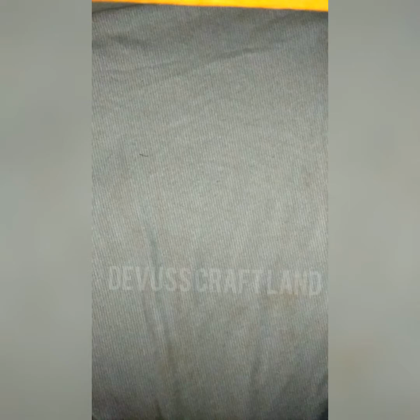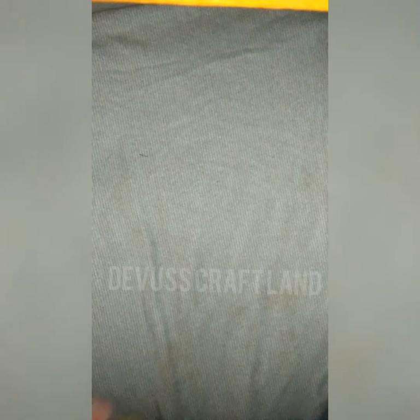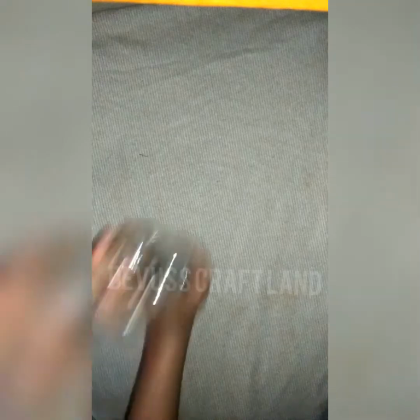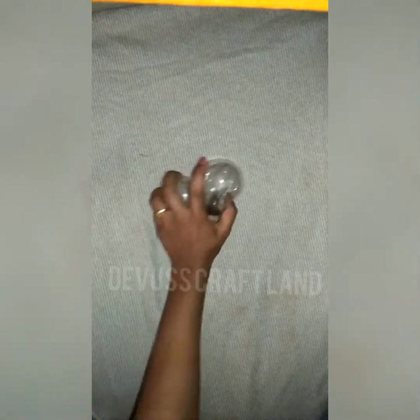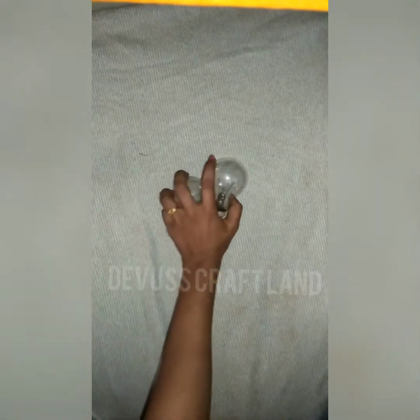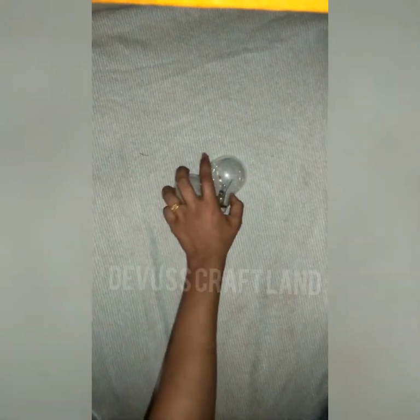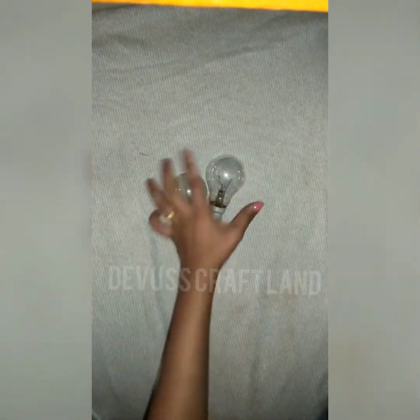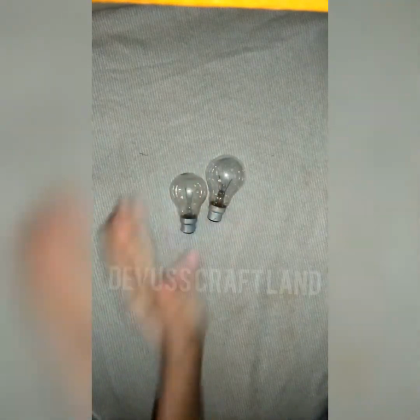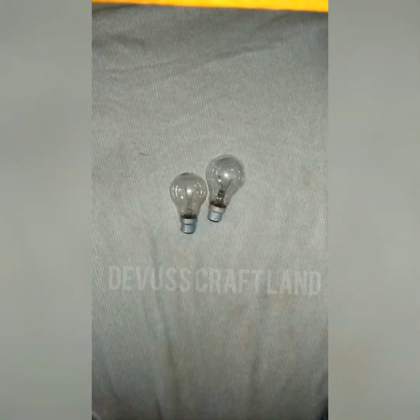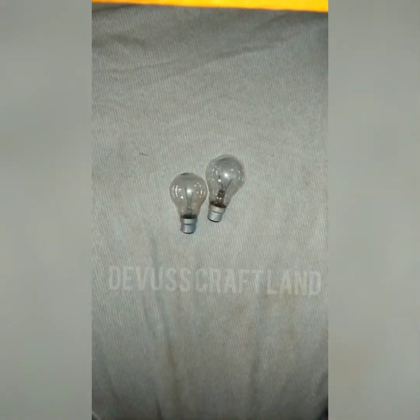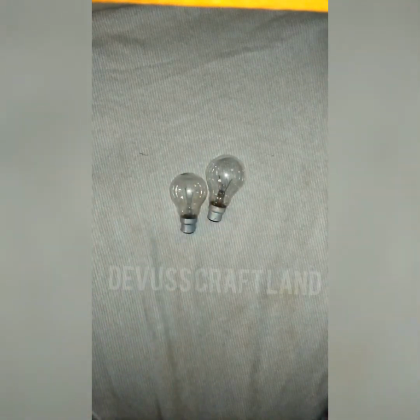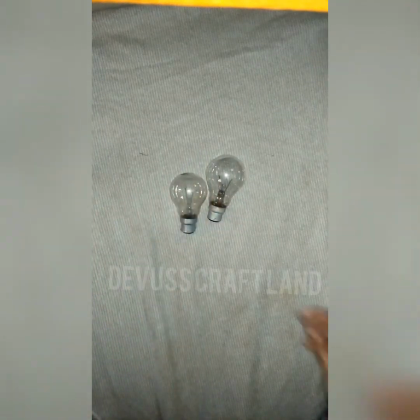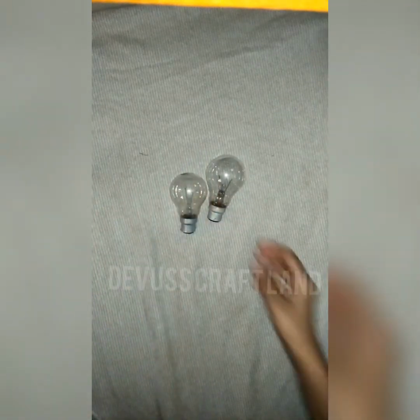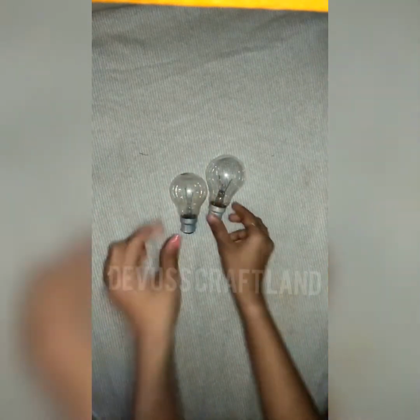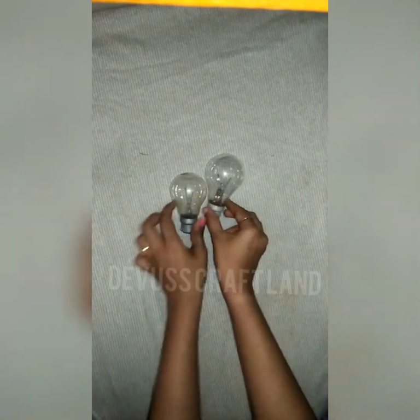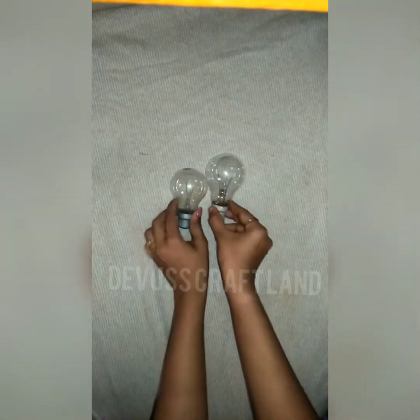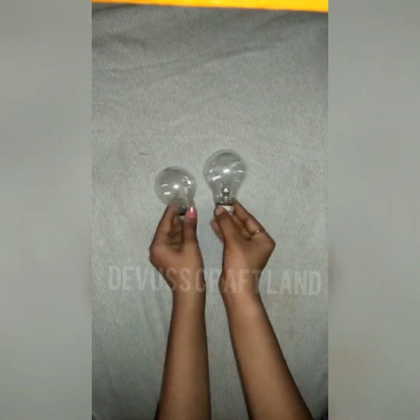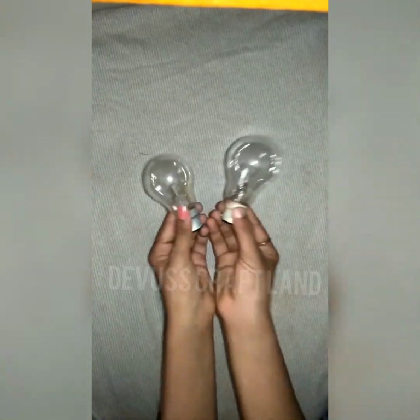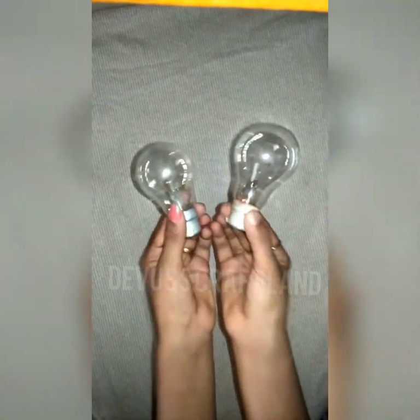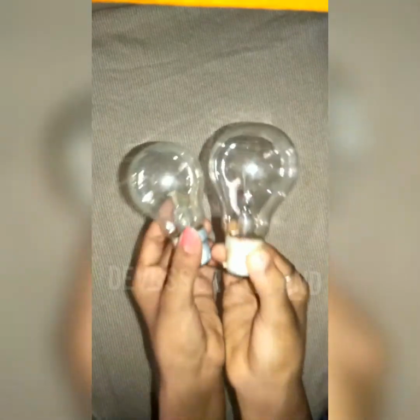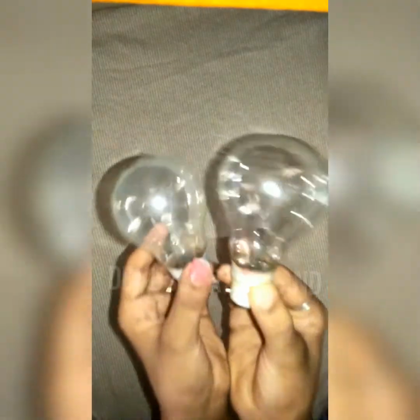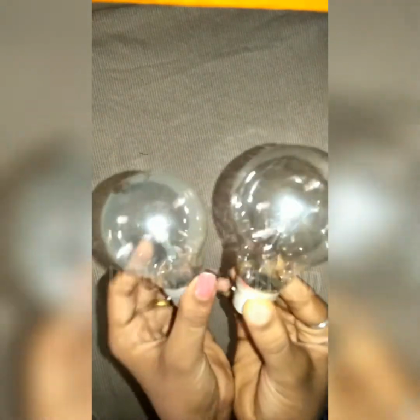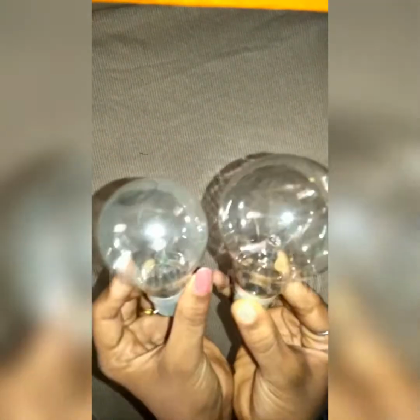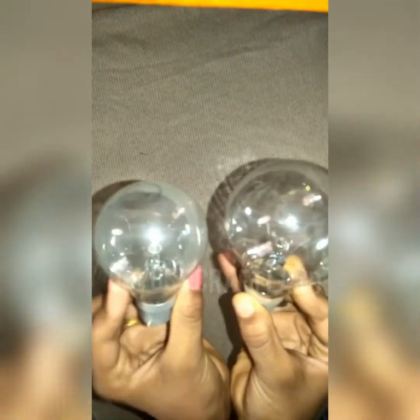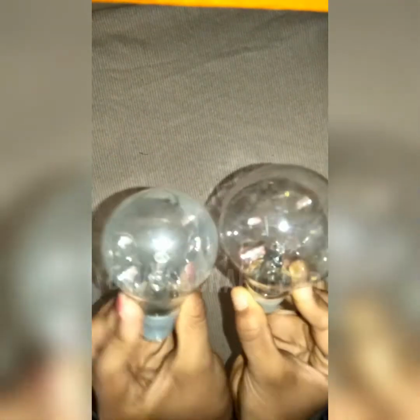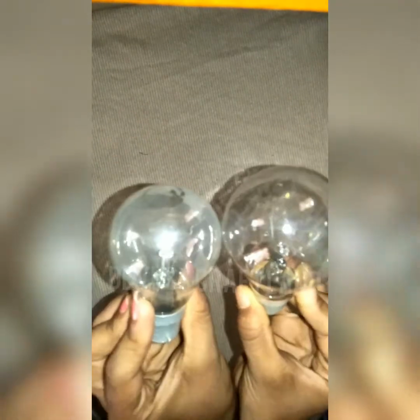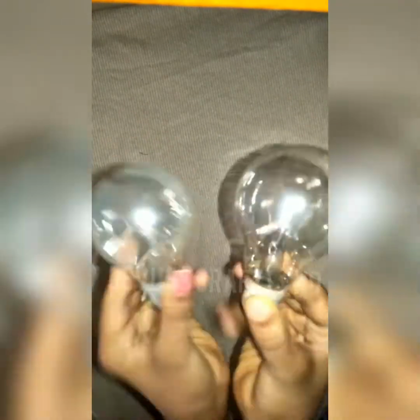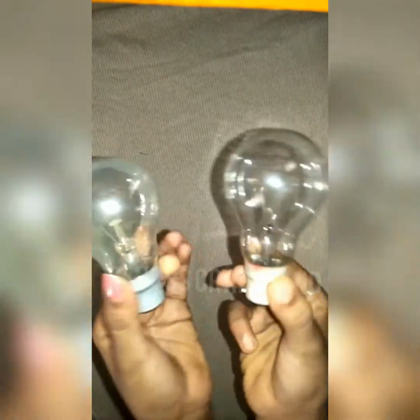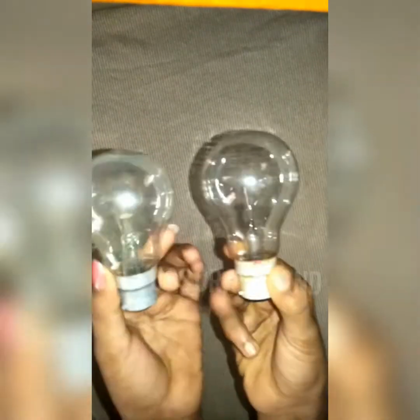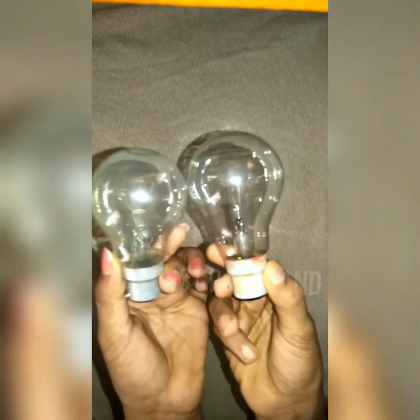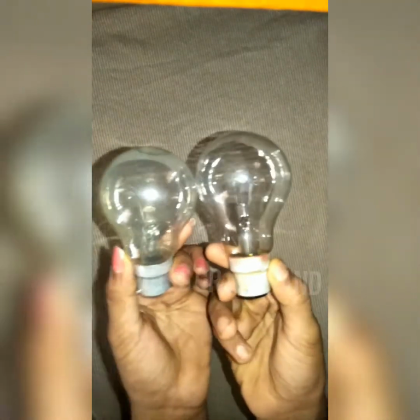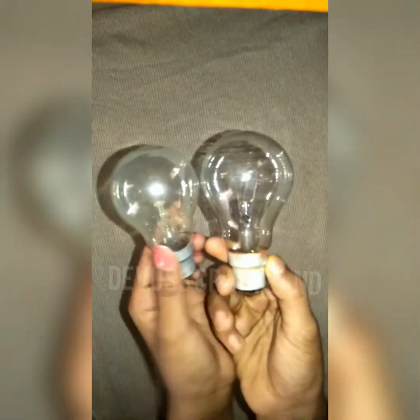Hi! Welcome to Debus Craft Land. In this video, you will craft a bulb.